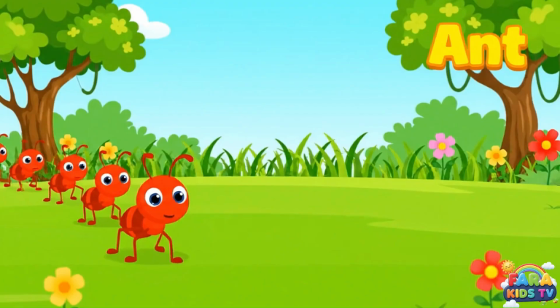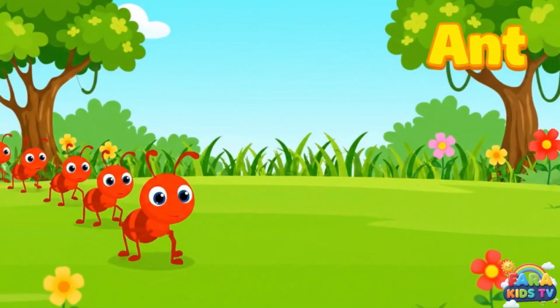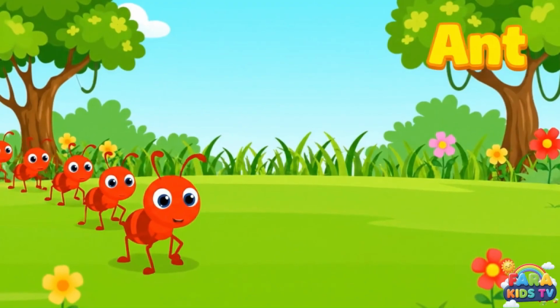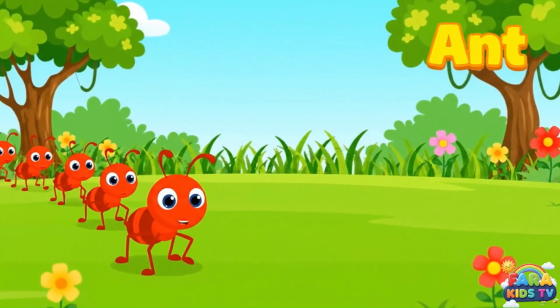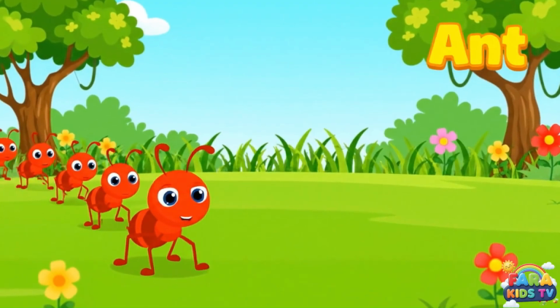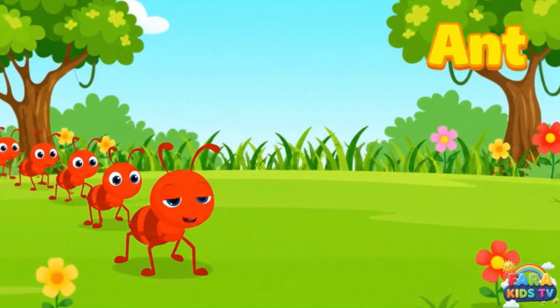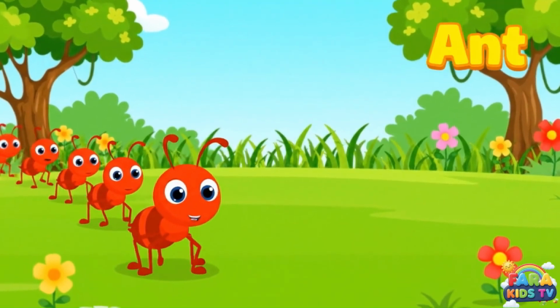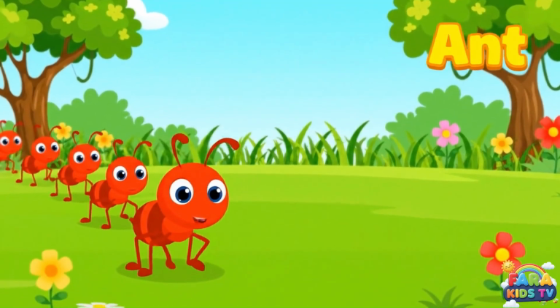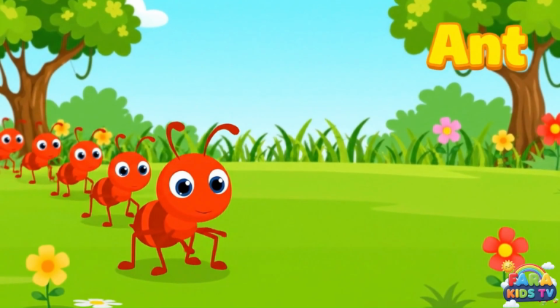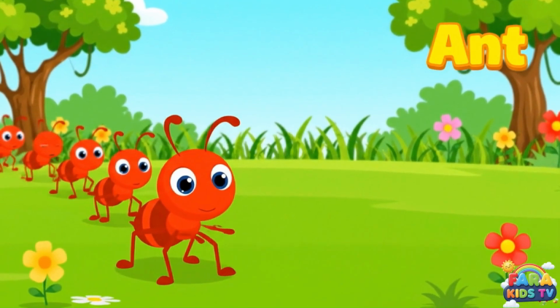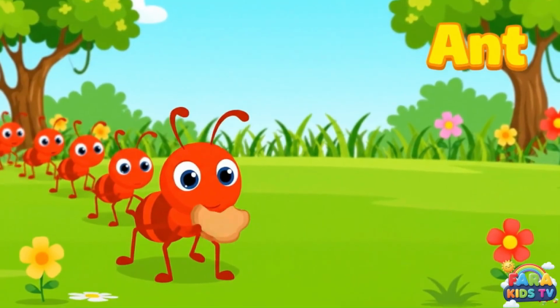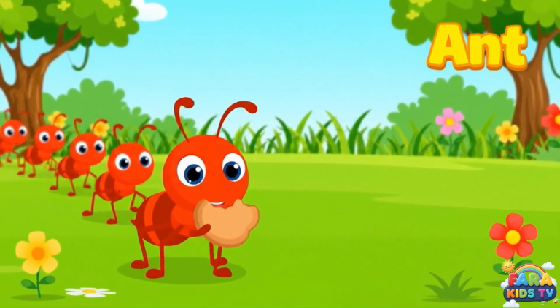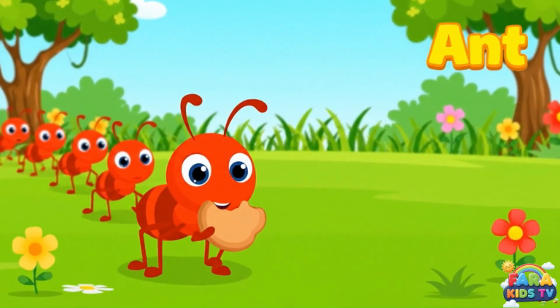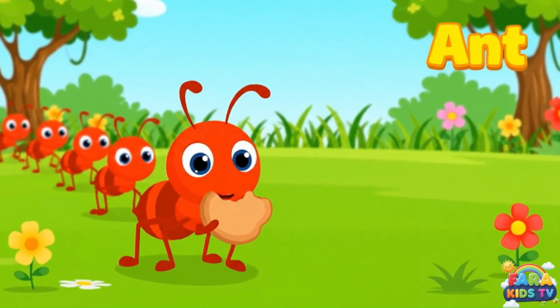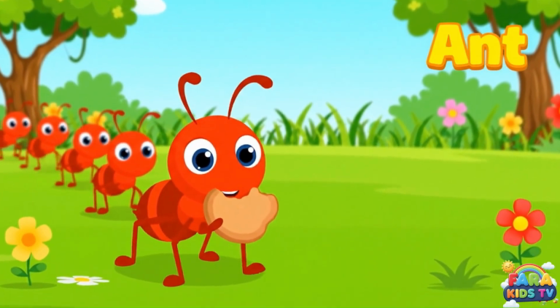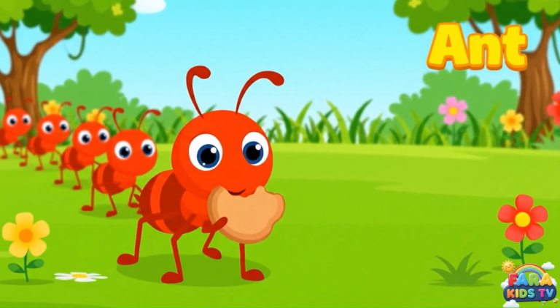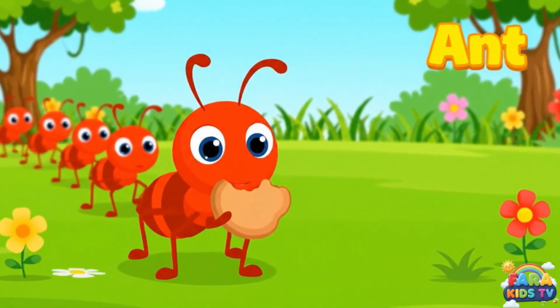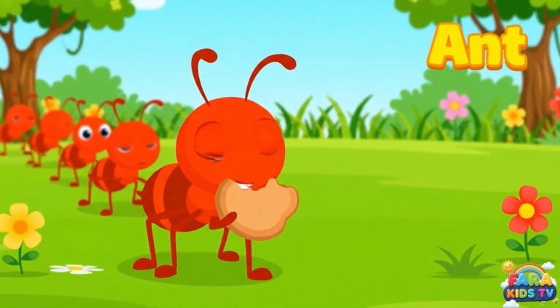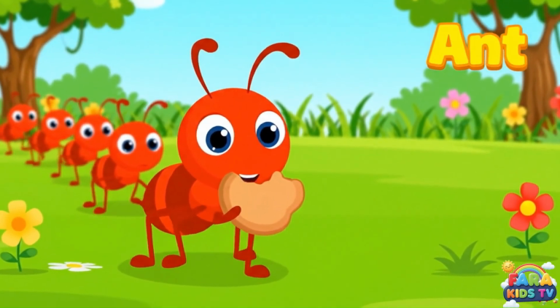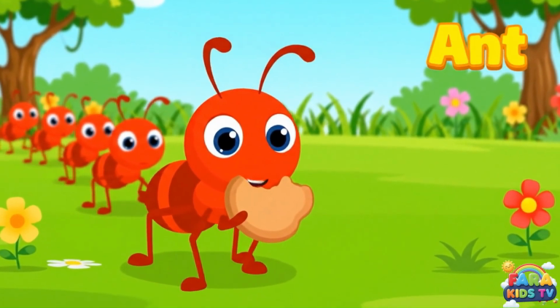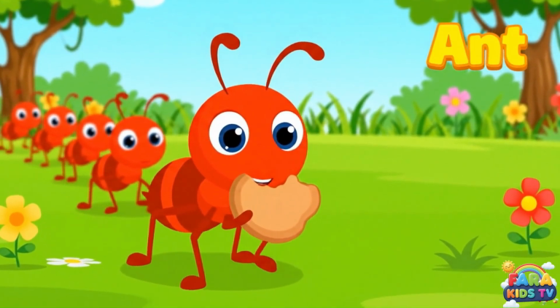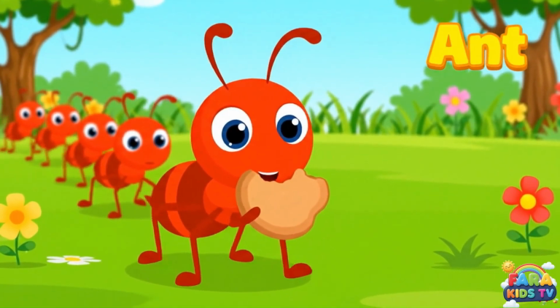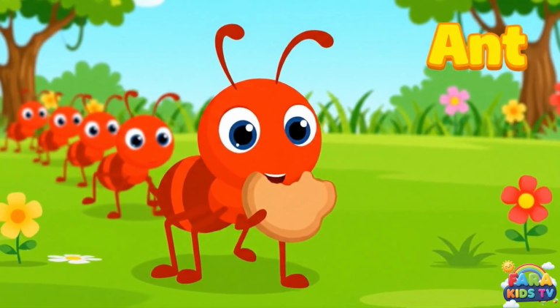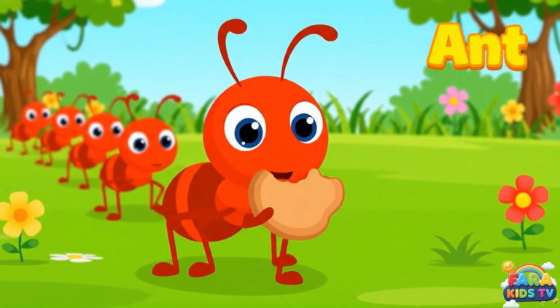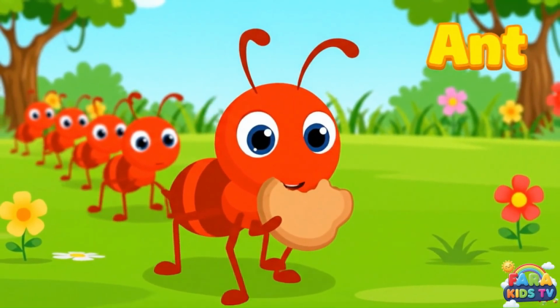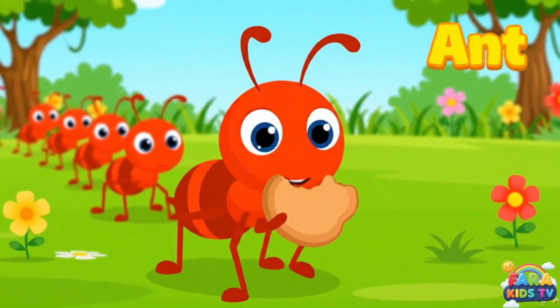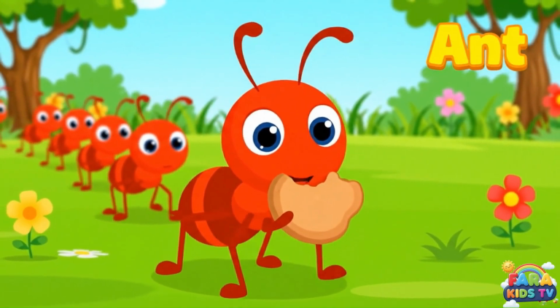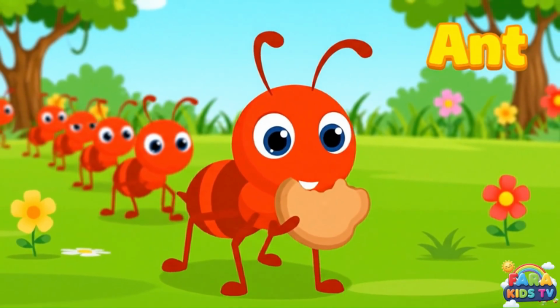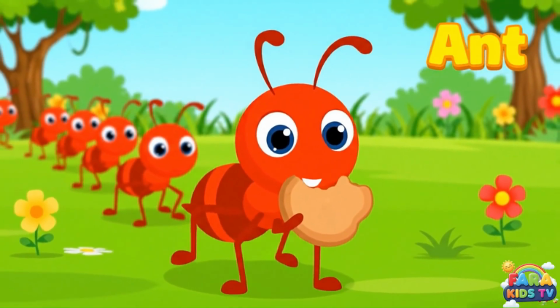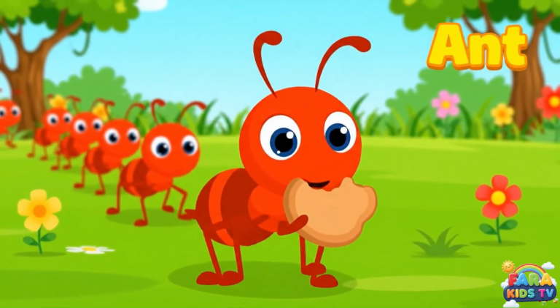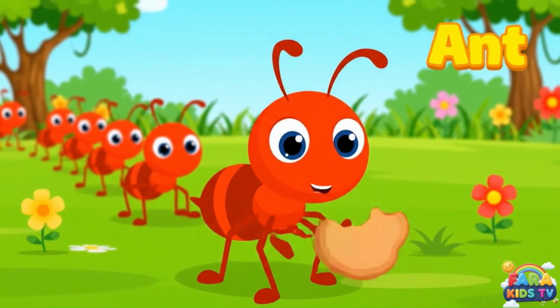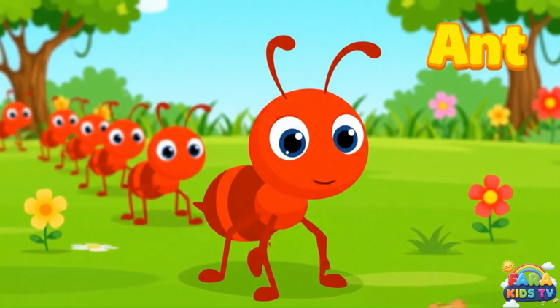Ants are very strong and live in big groups. They walk in lines to find food crumbs.